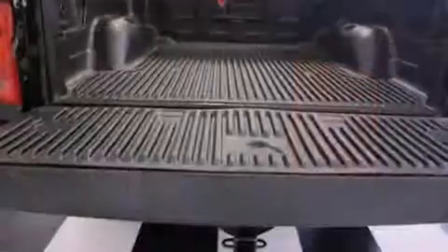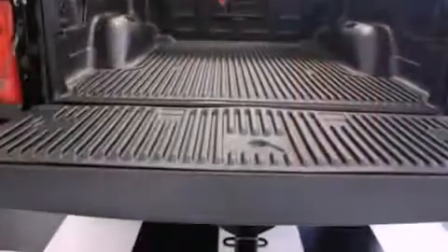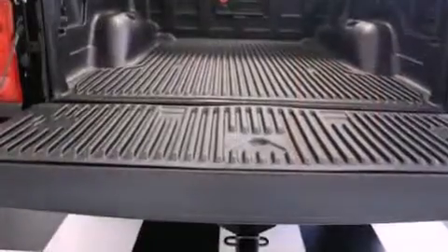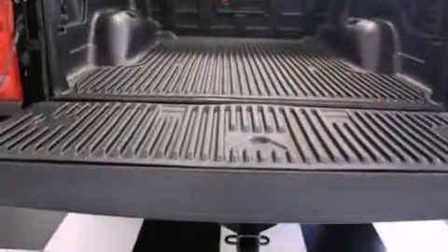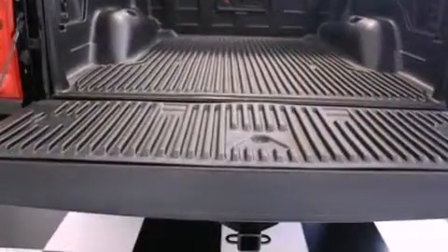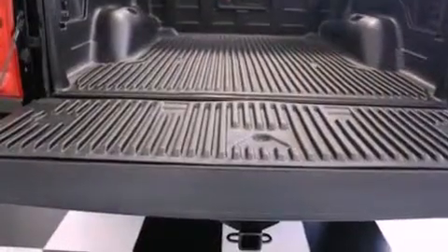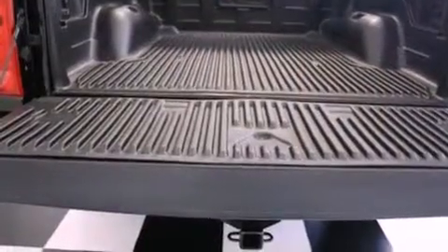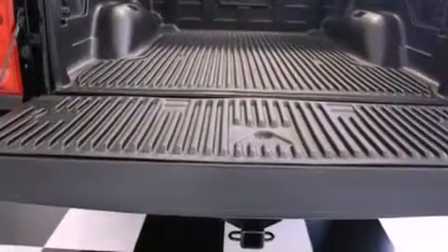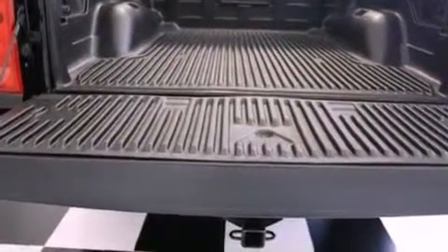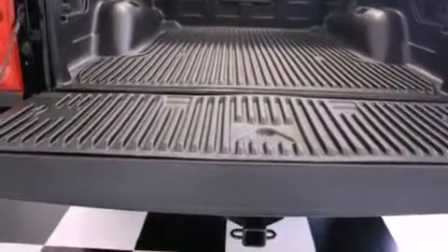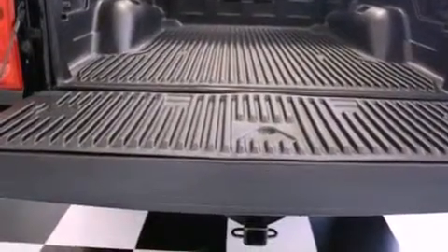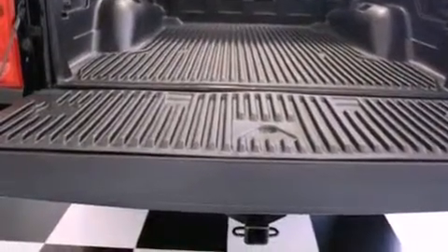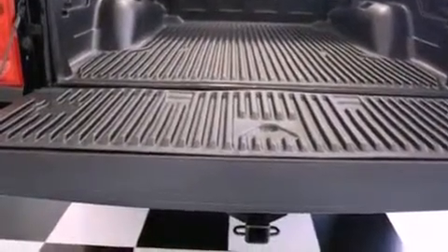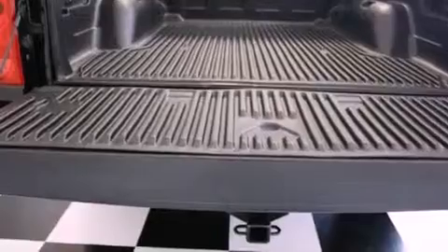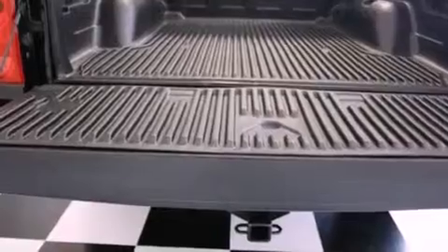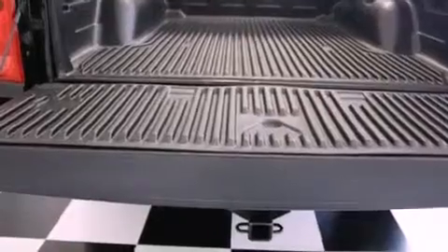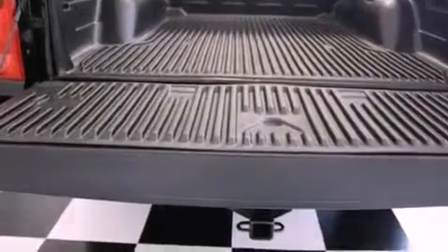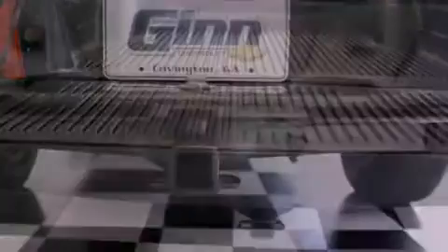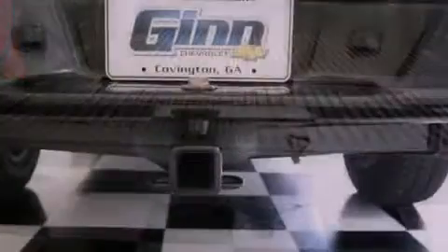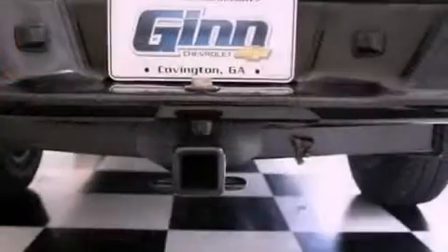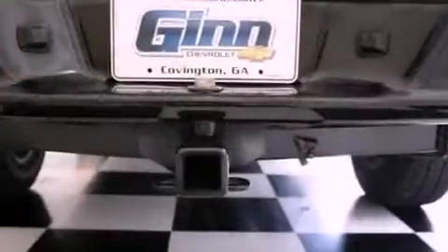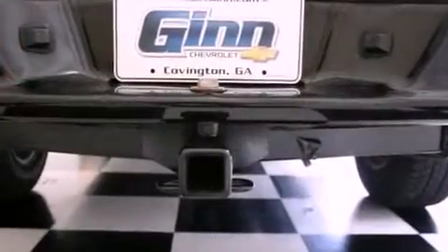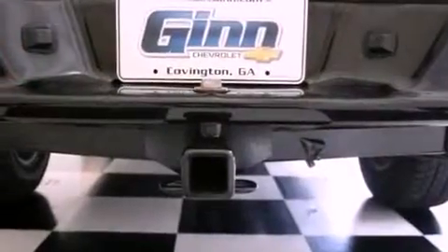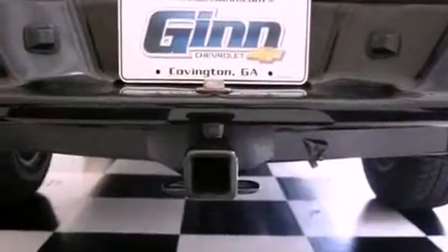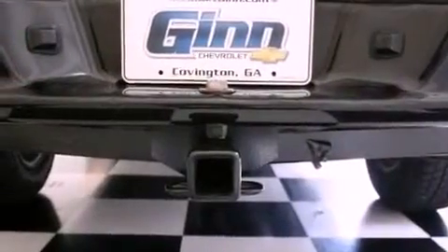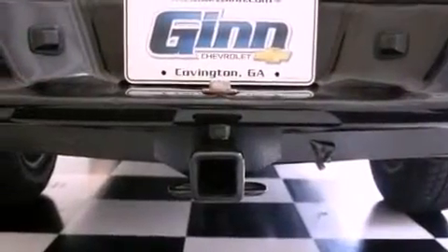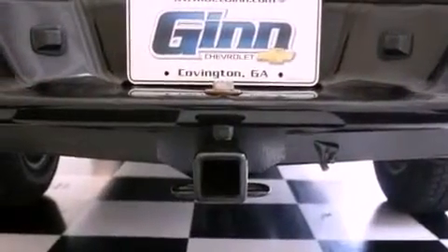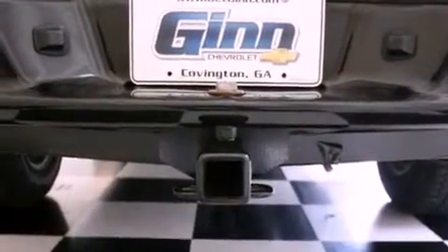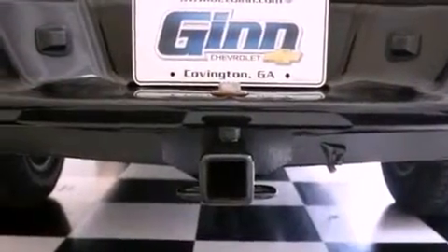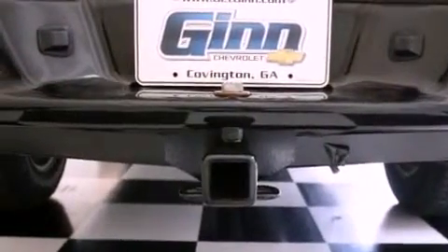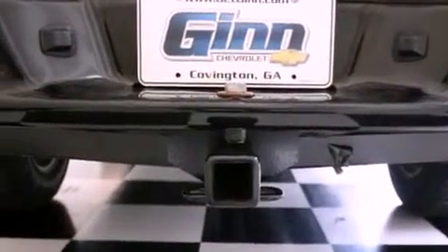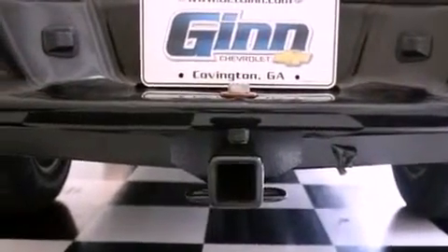Its top features include a power driver's seat, cruise control, a keyless entry system, a CD player, and a locking rear differential.